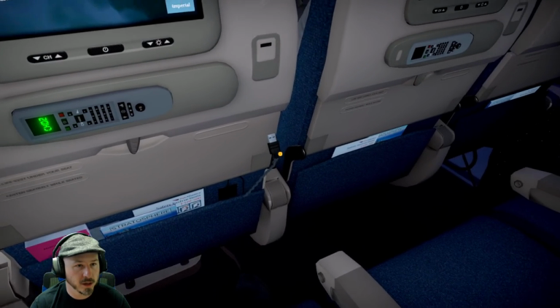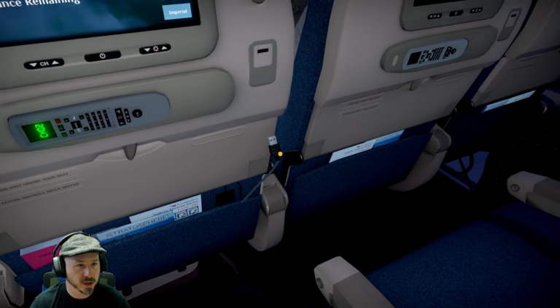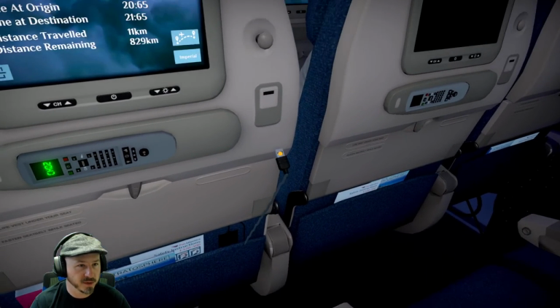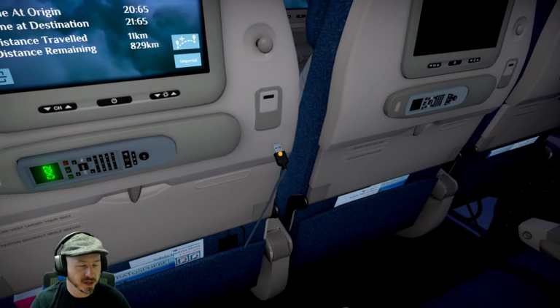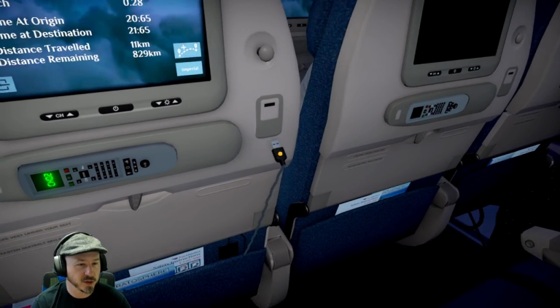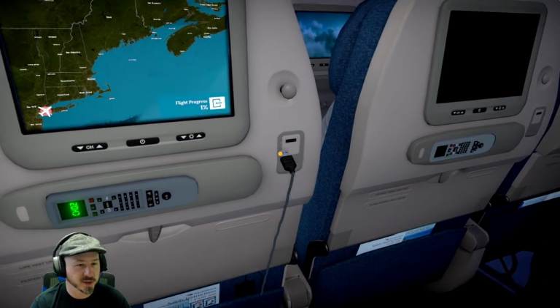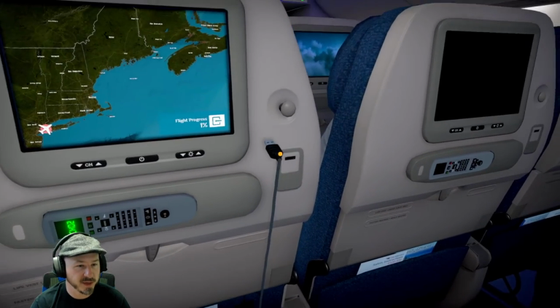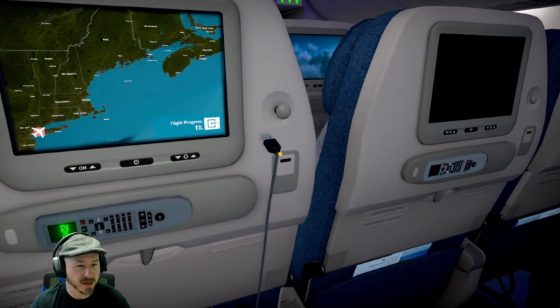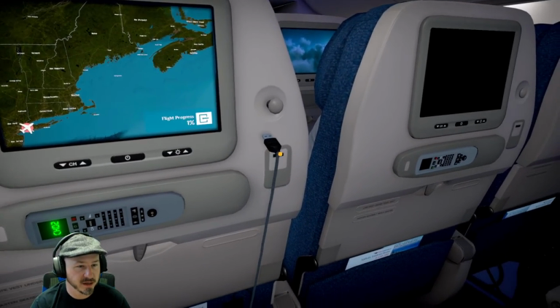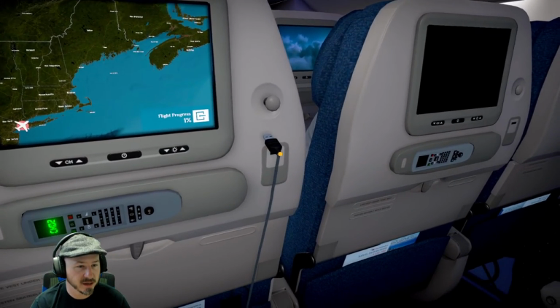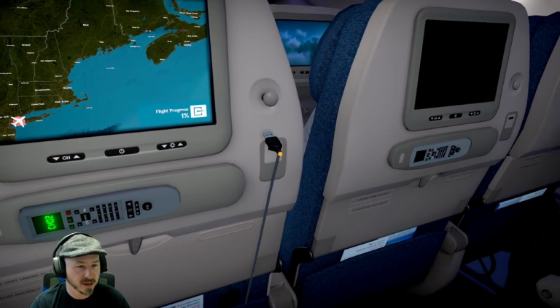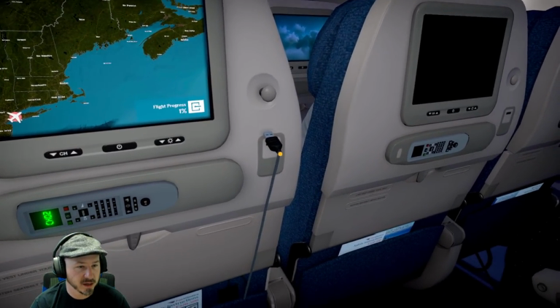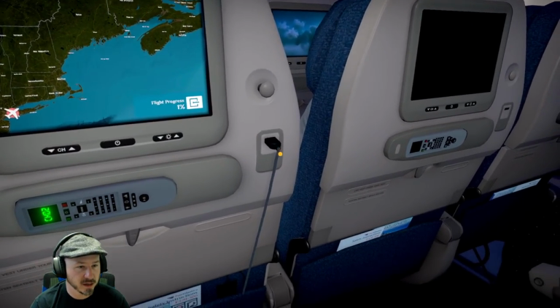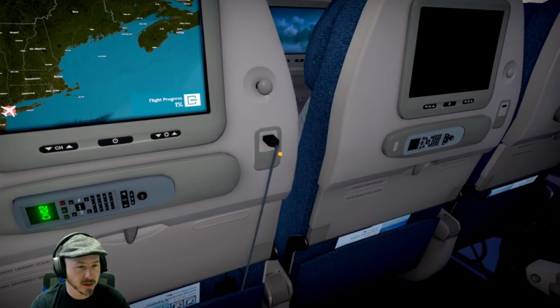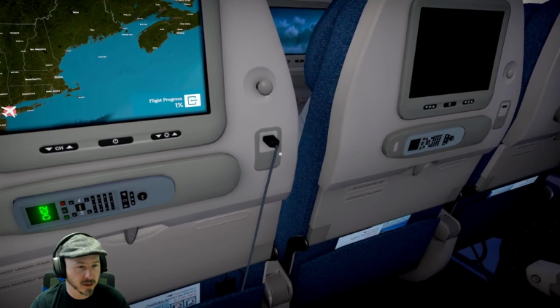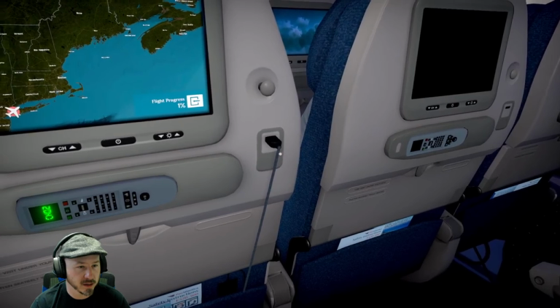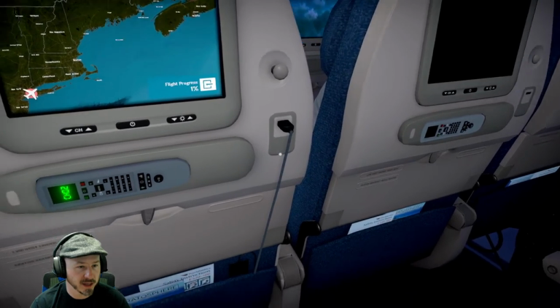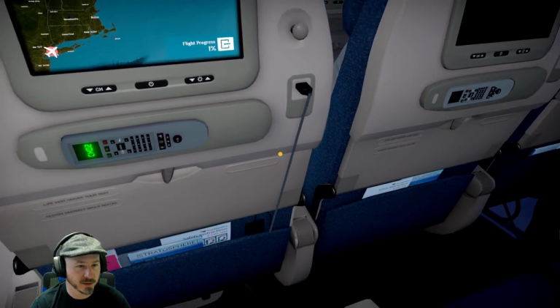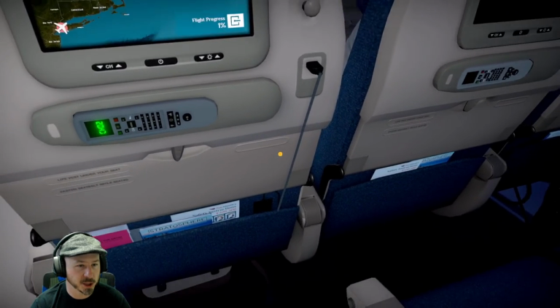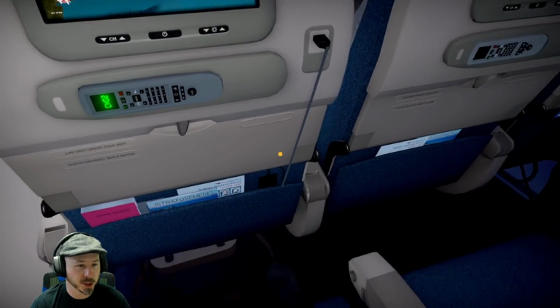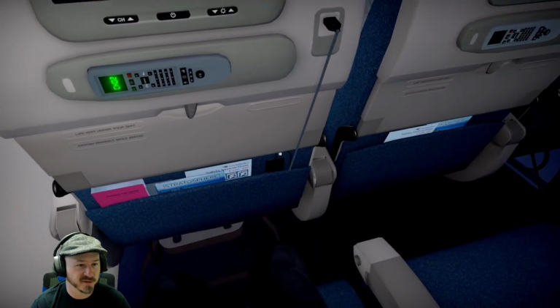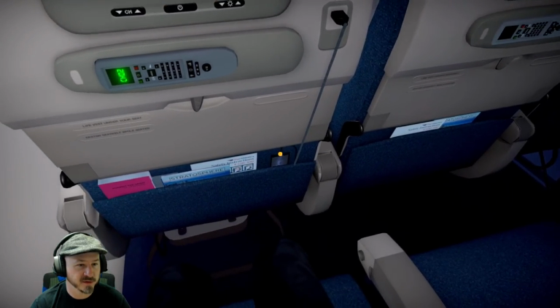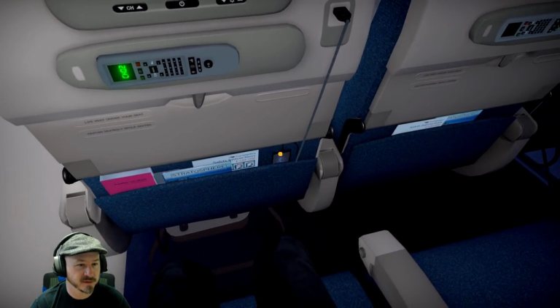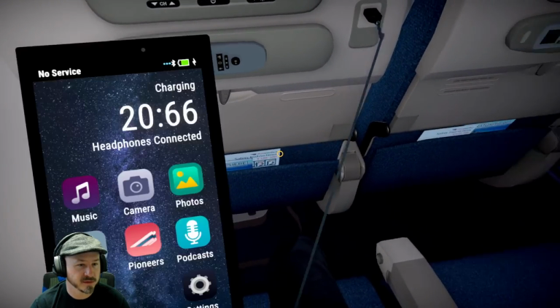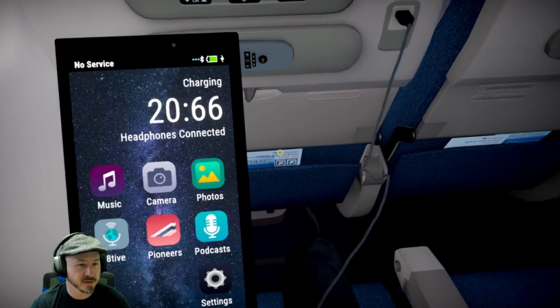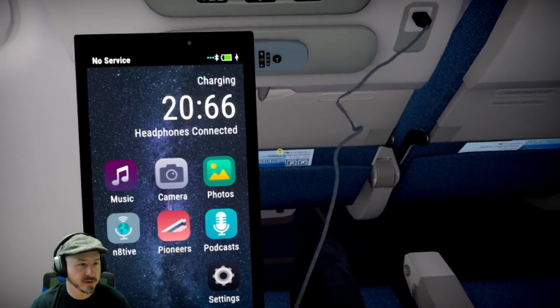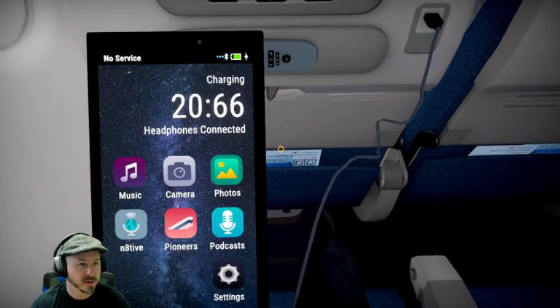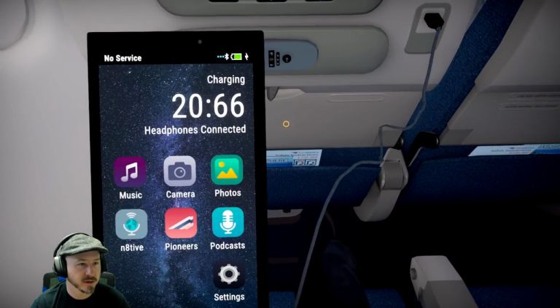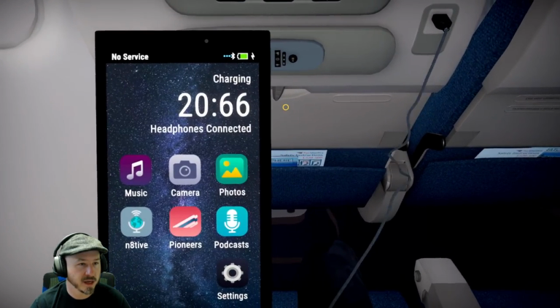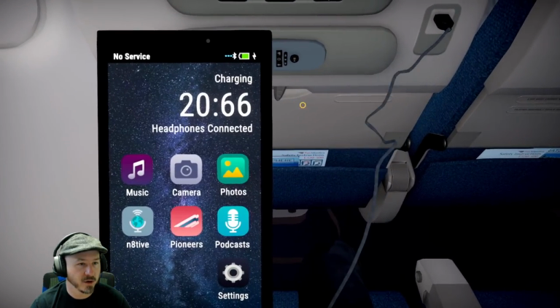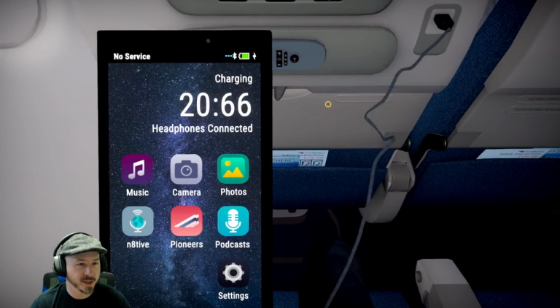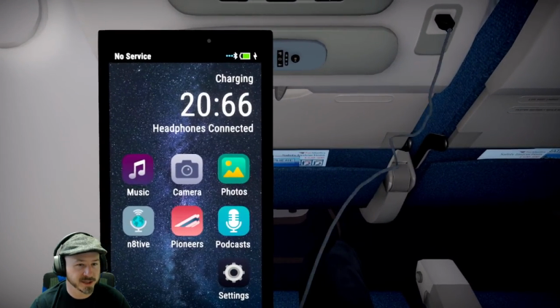Oh, you can plug in your USB. Look at that — we can charge our phone. How amazing.